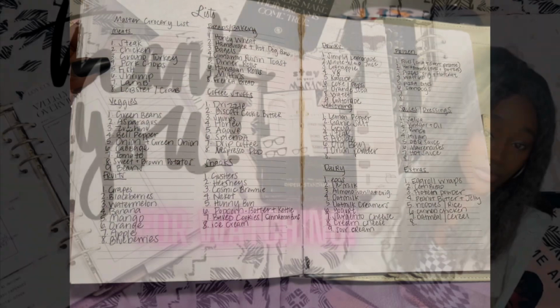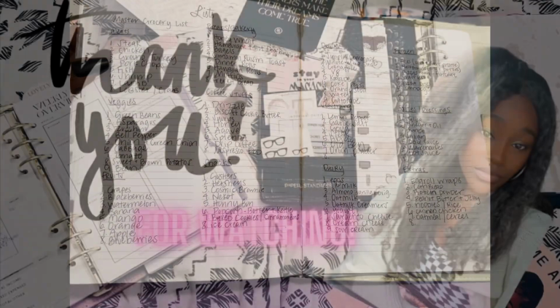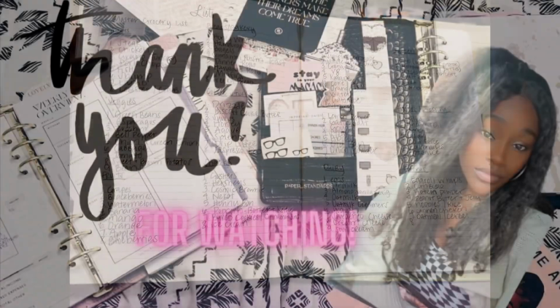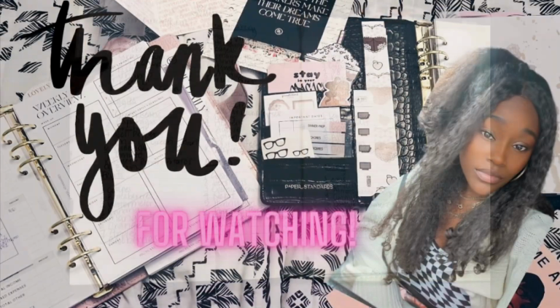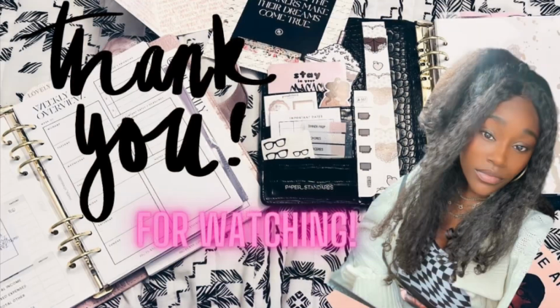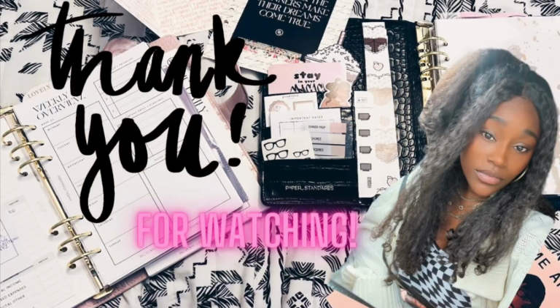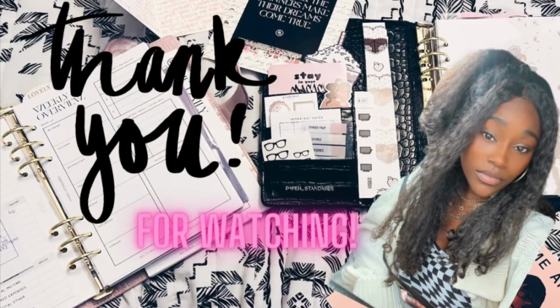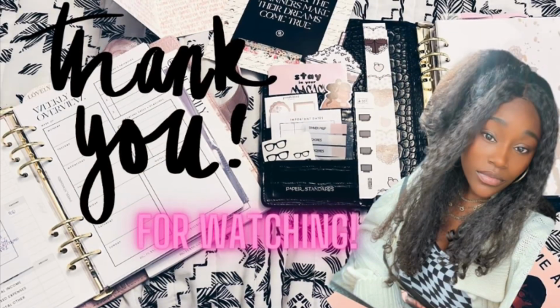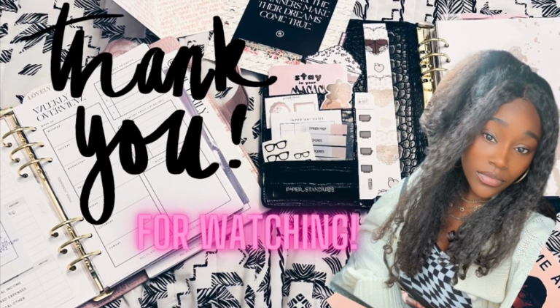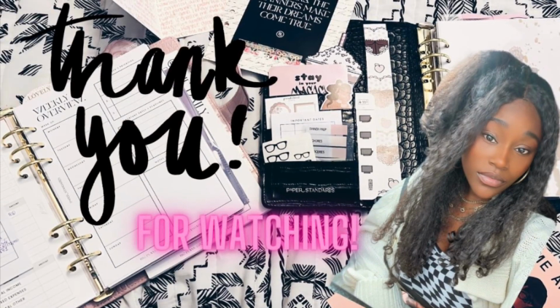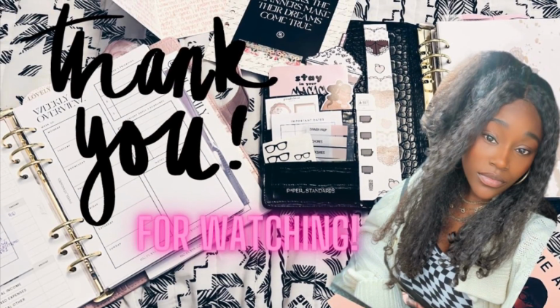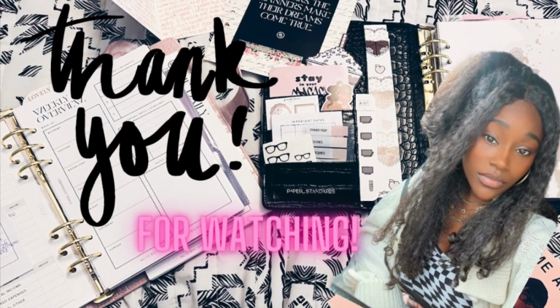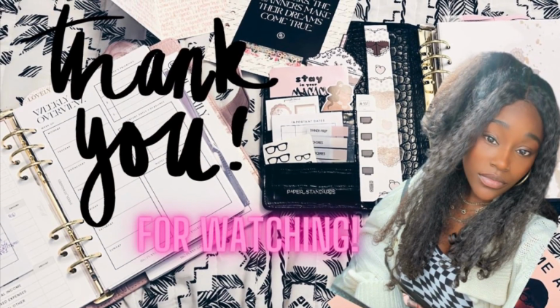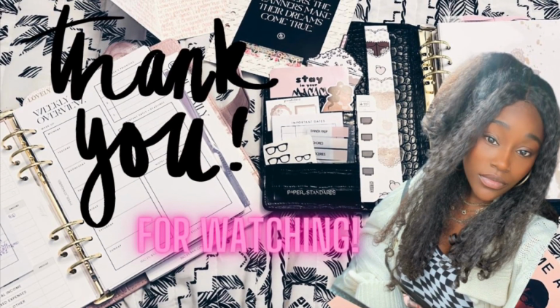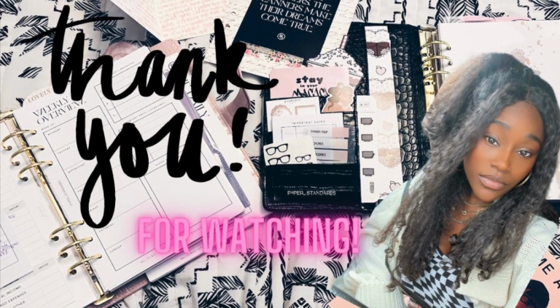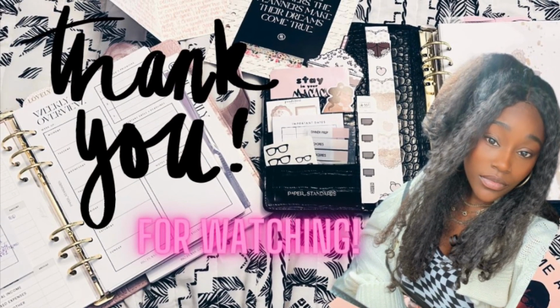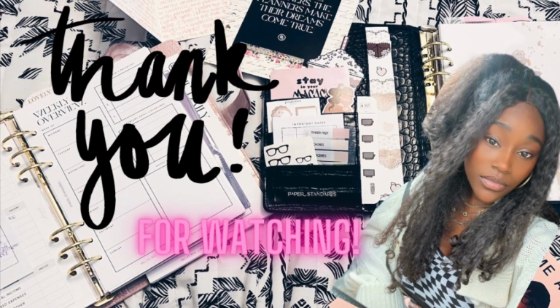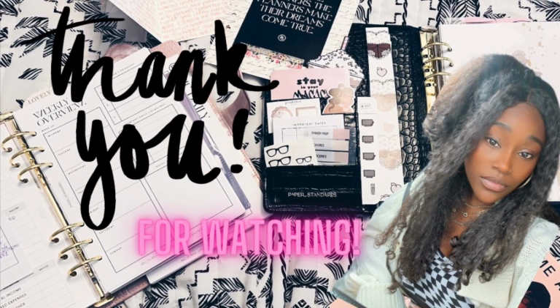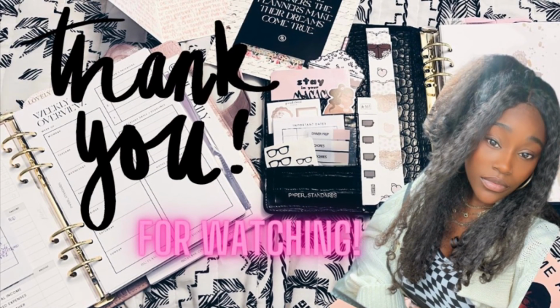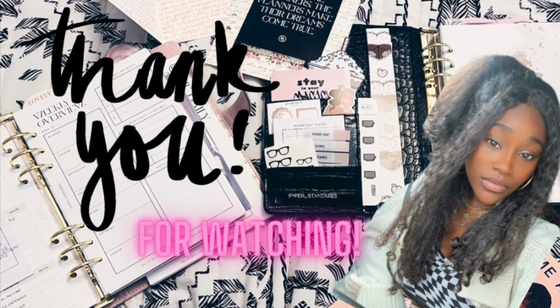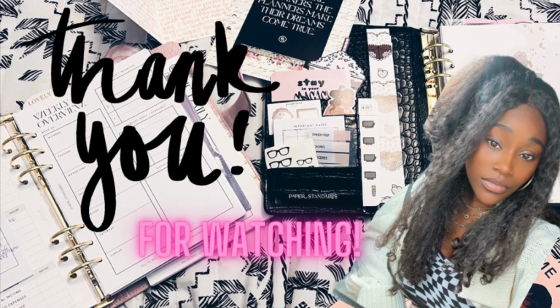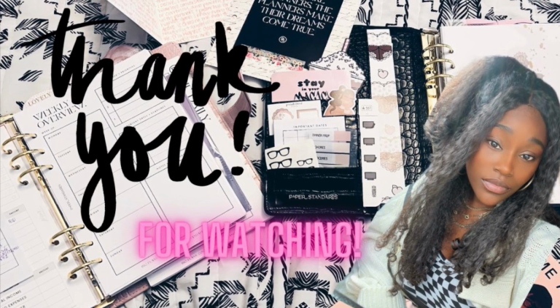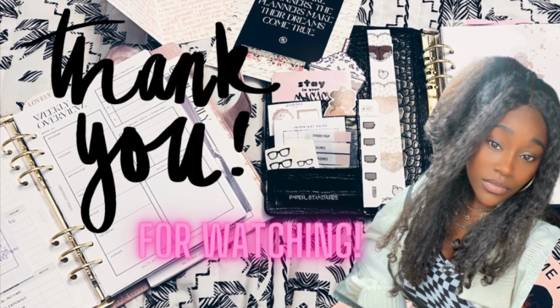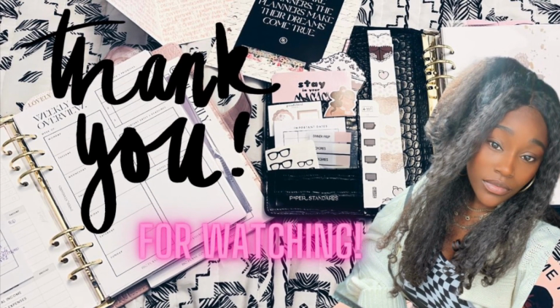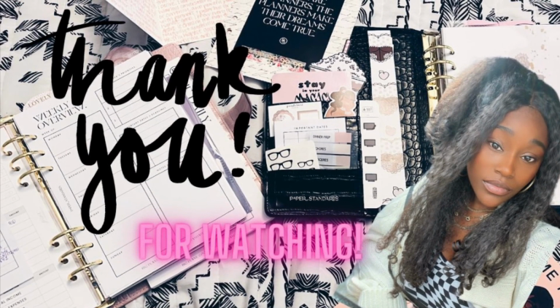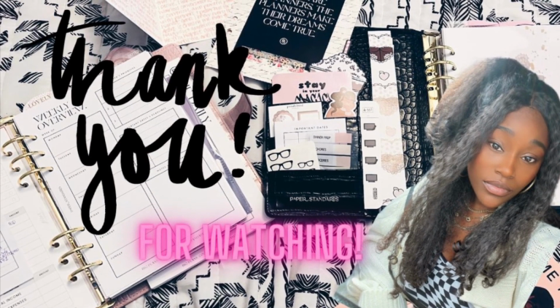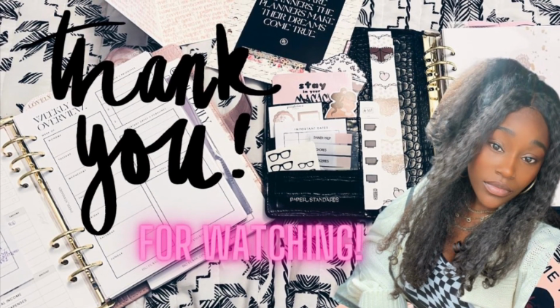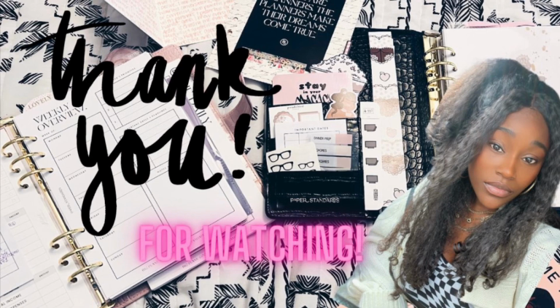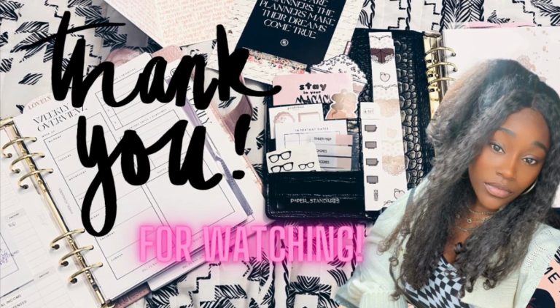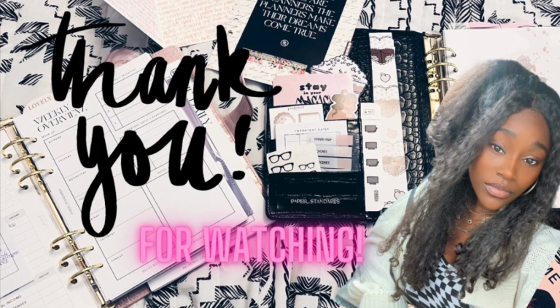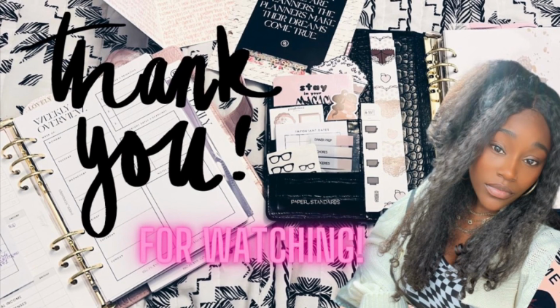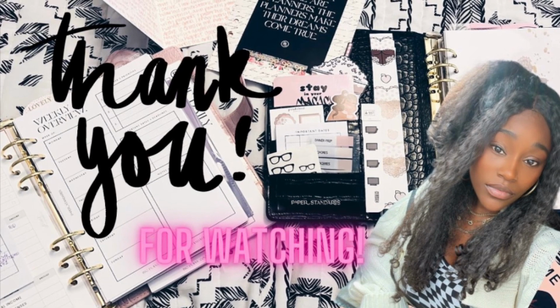Thank you so much for watching my video and sticking around to the end. Give it a thumbs up and see you in the next one.